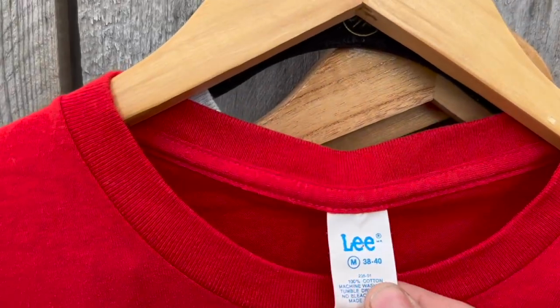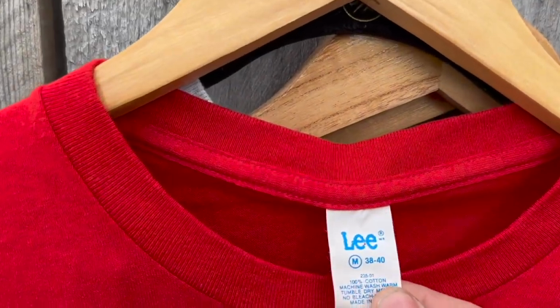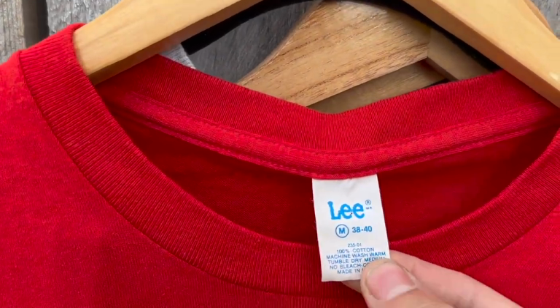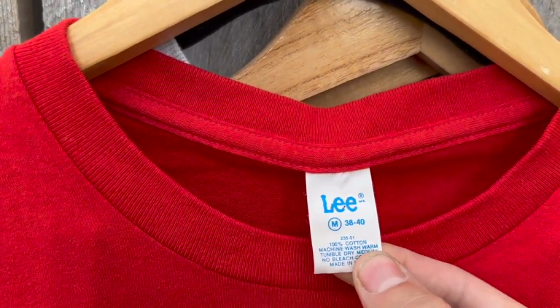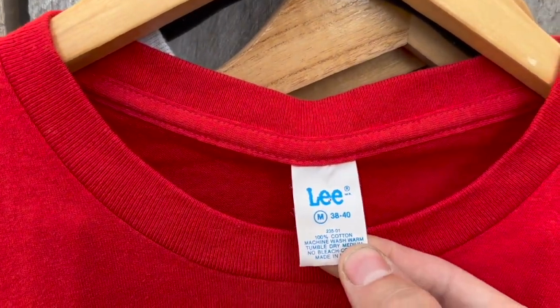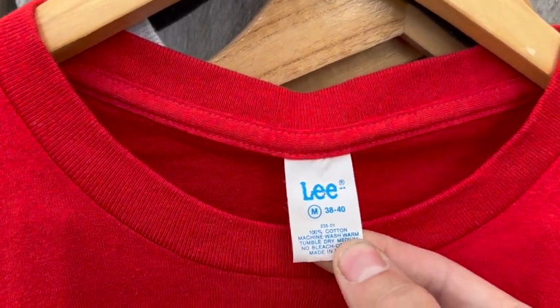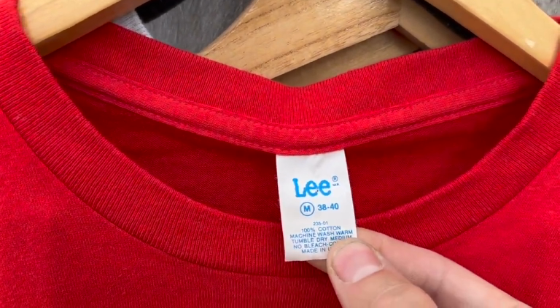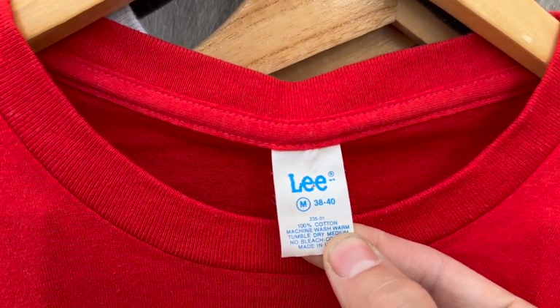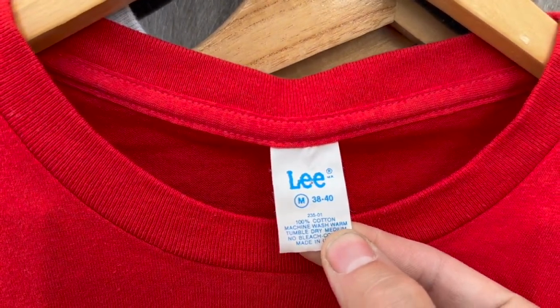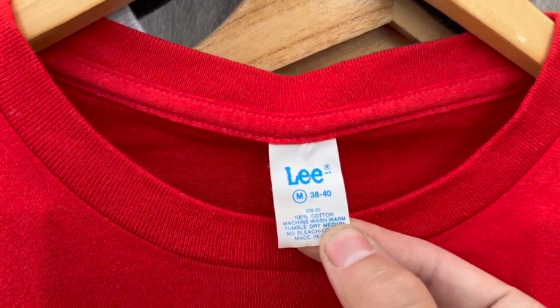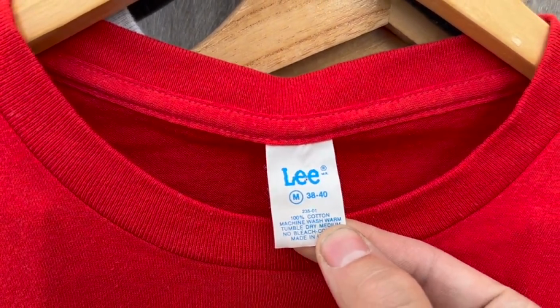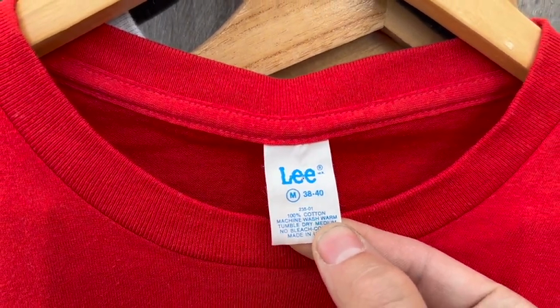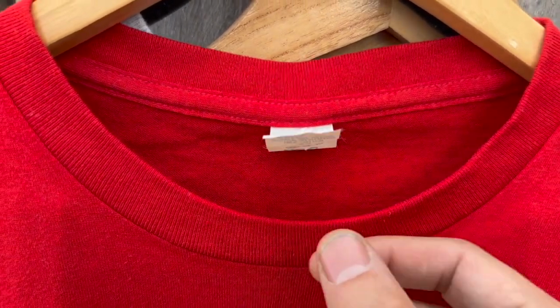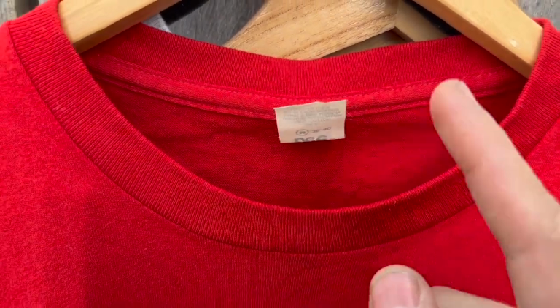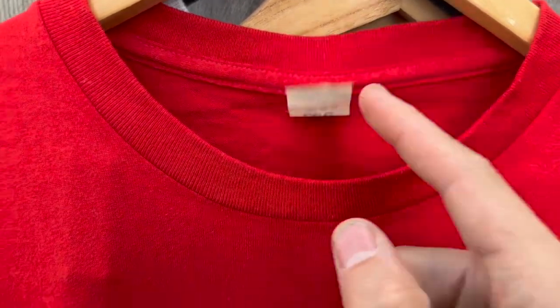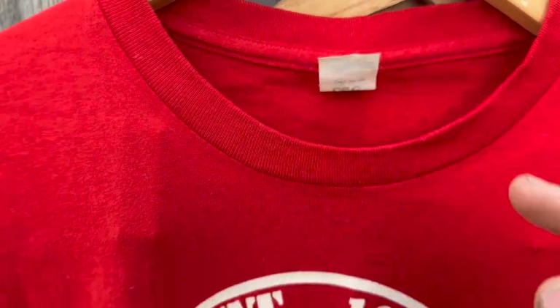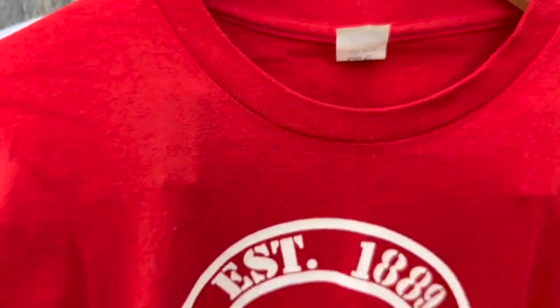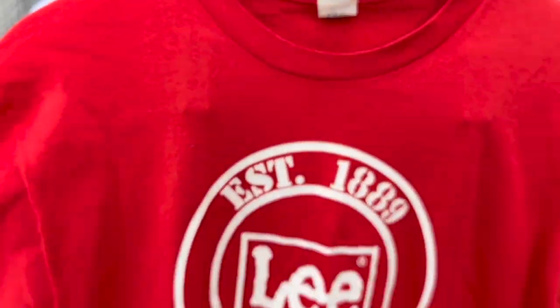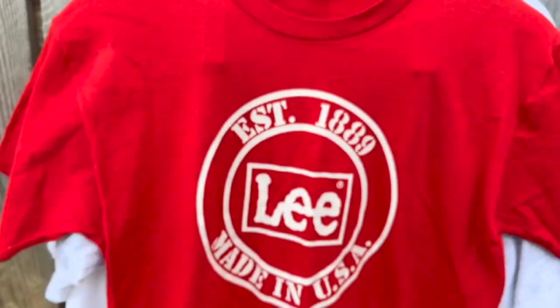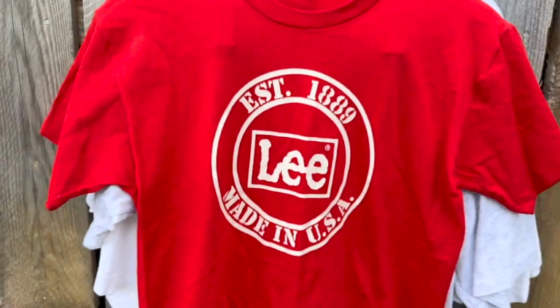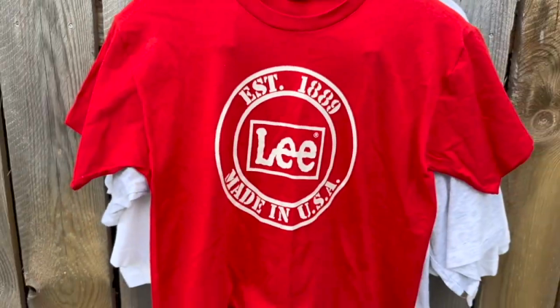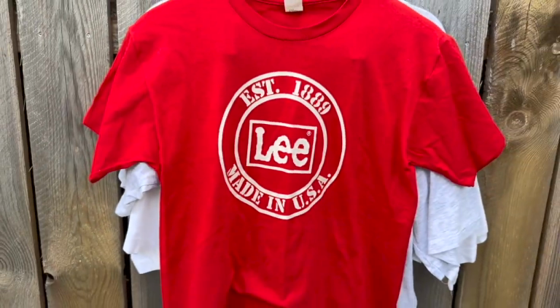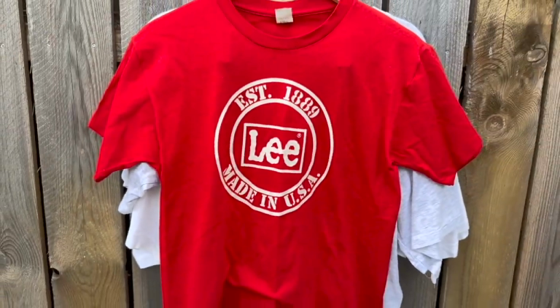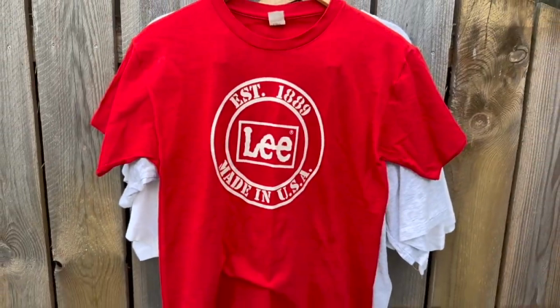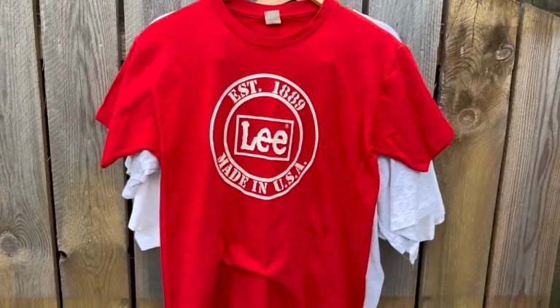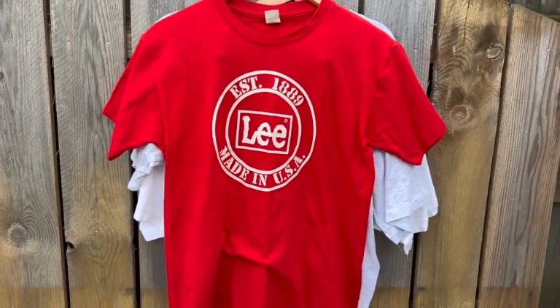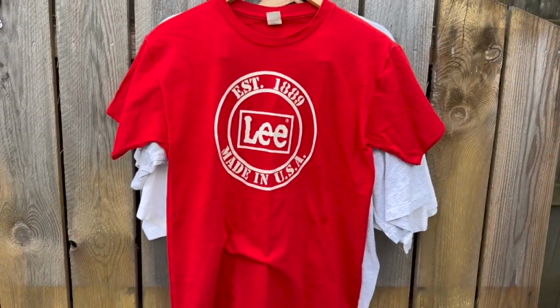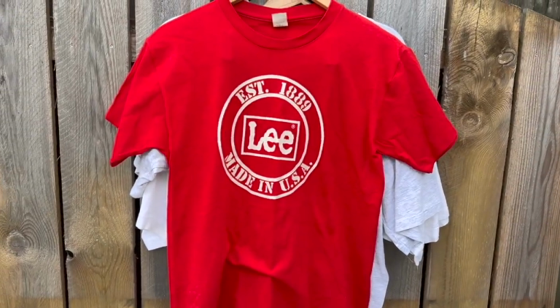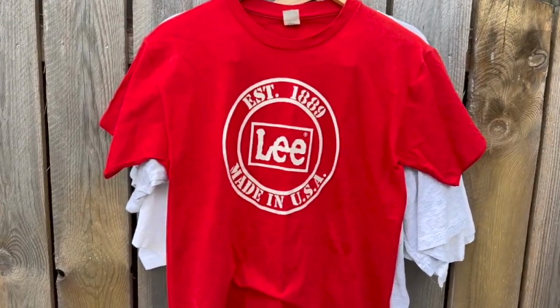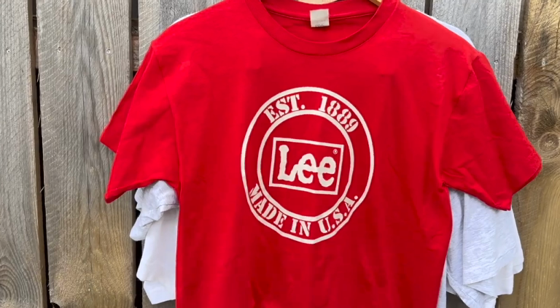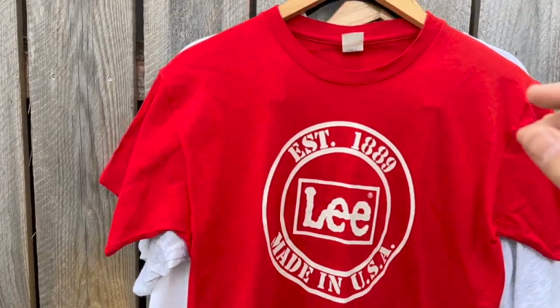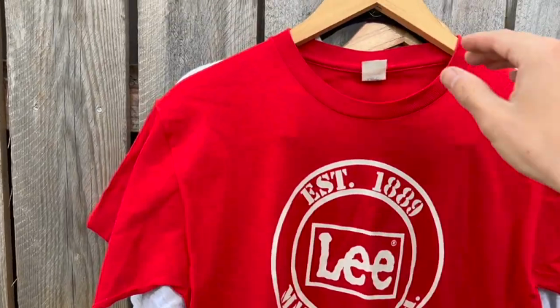I did get this really cool — I think it's an 80s Lee Made in USA t-shirt. You can see the tag, super crispy. I don't think the shirt's ever been worn, but really awesome. I like this shirt a lot.